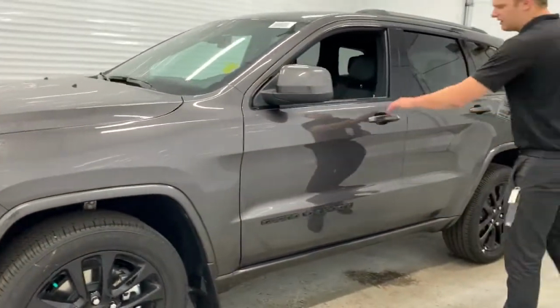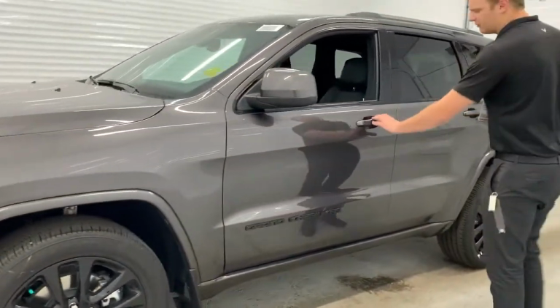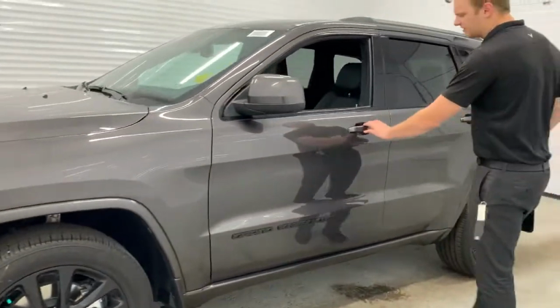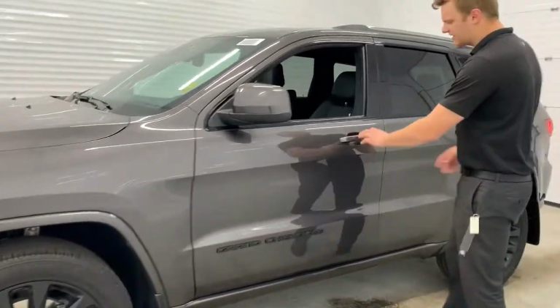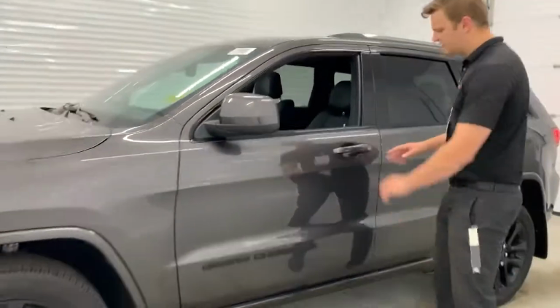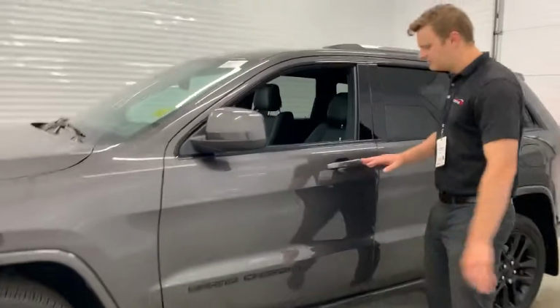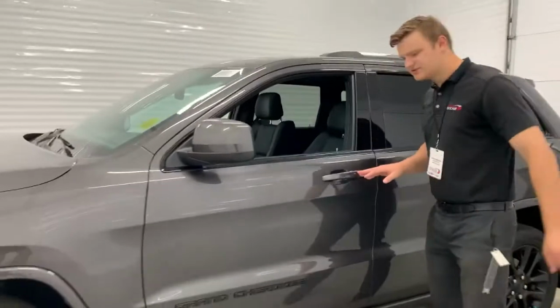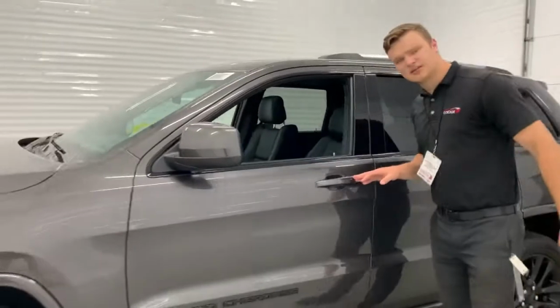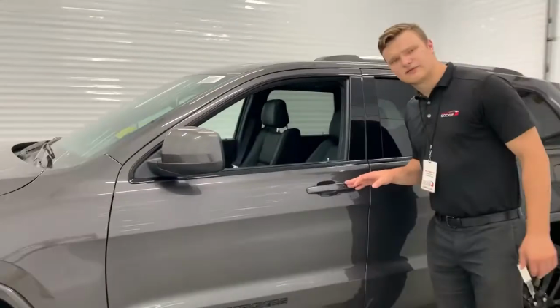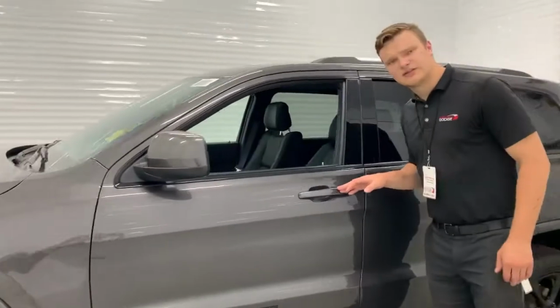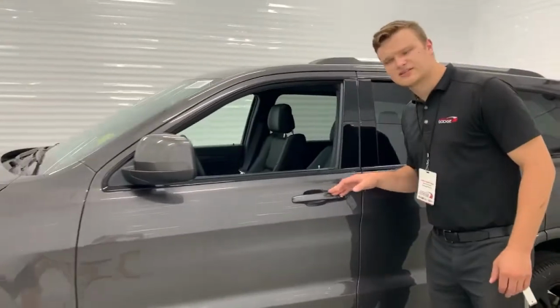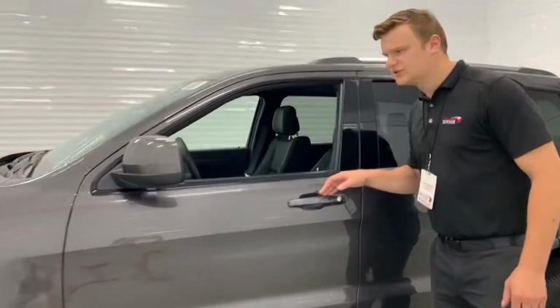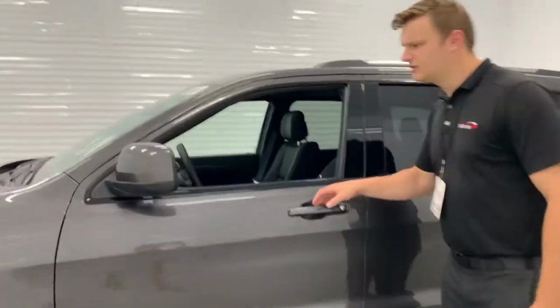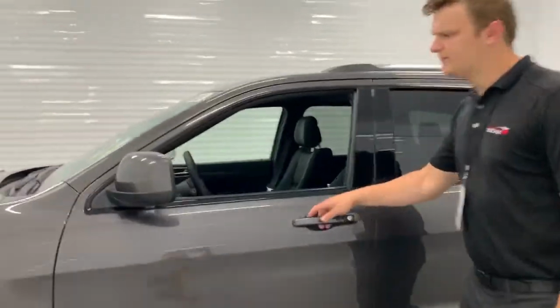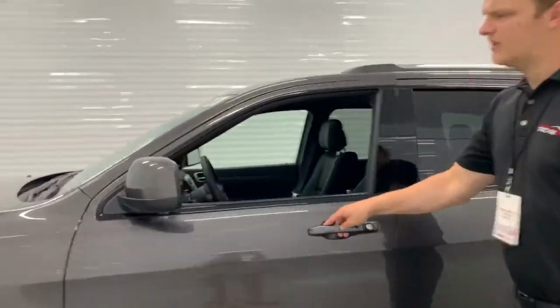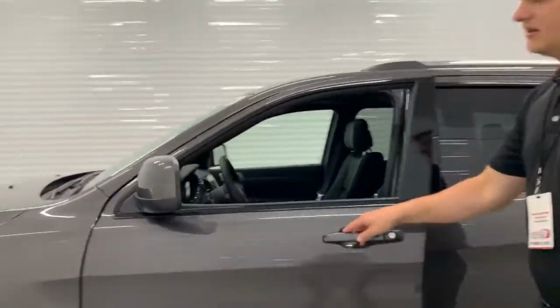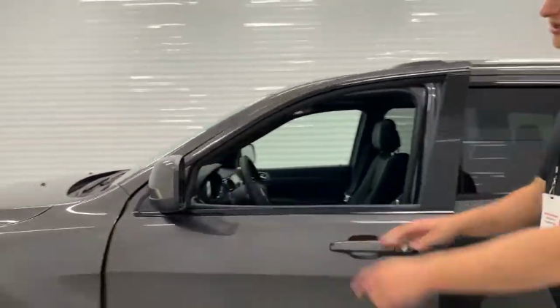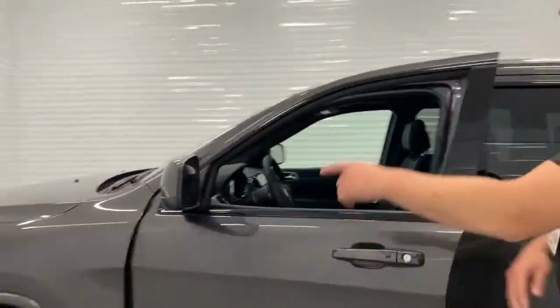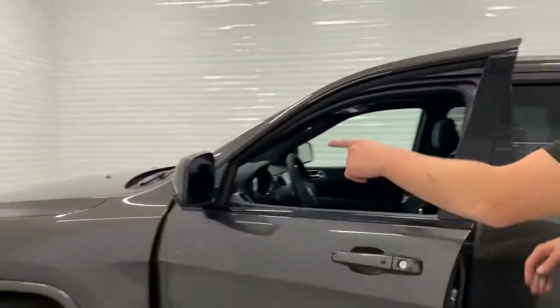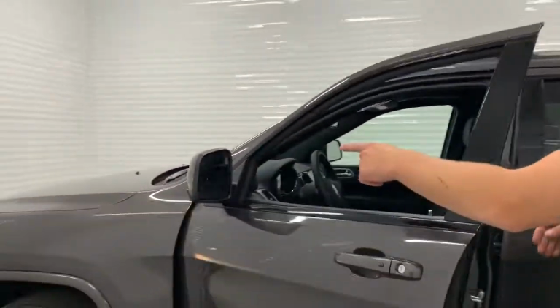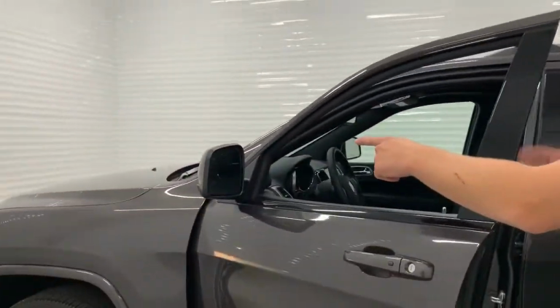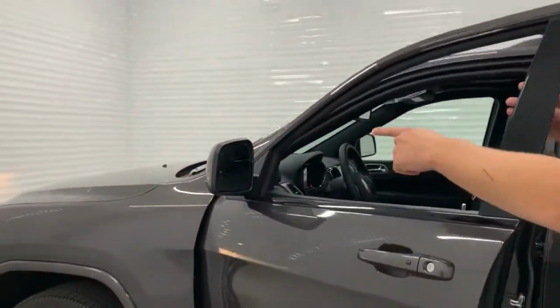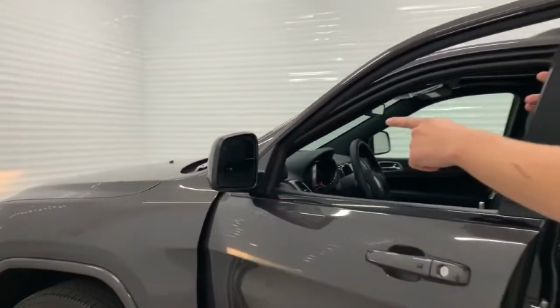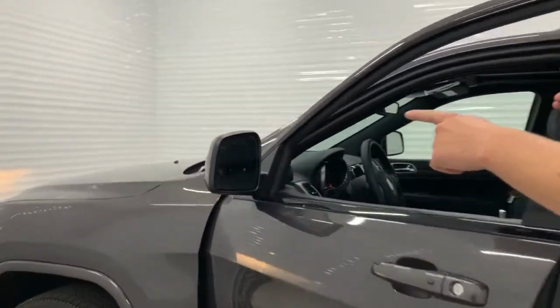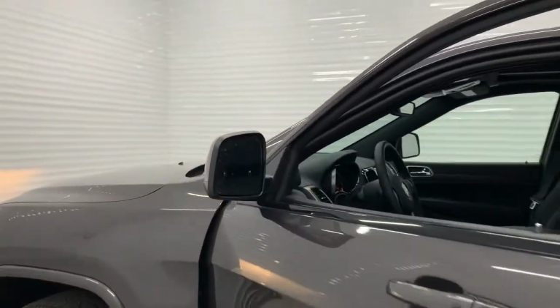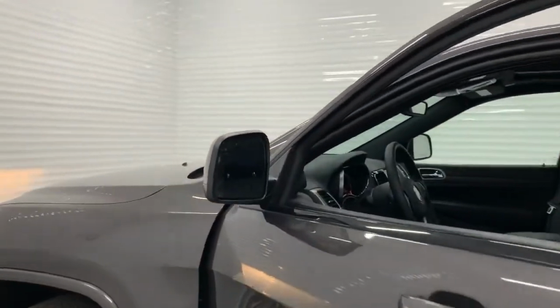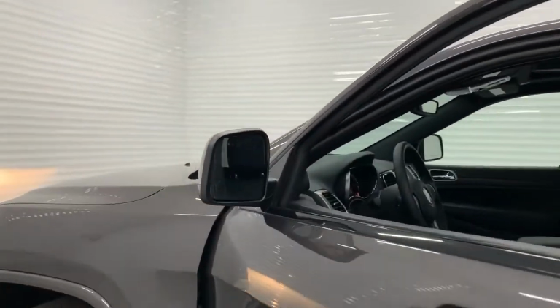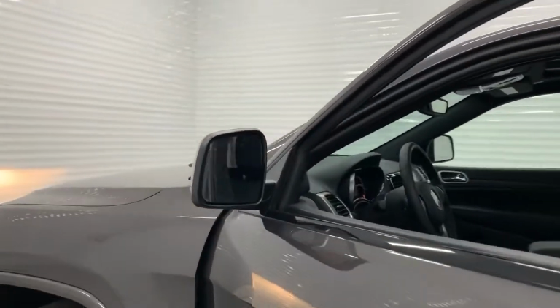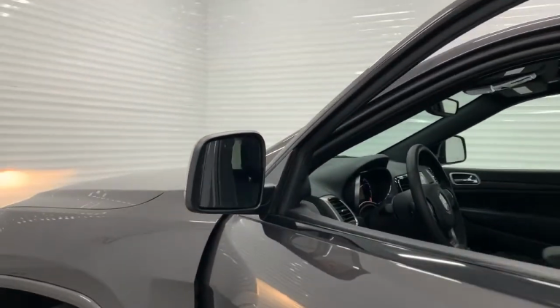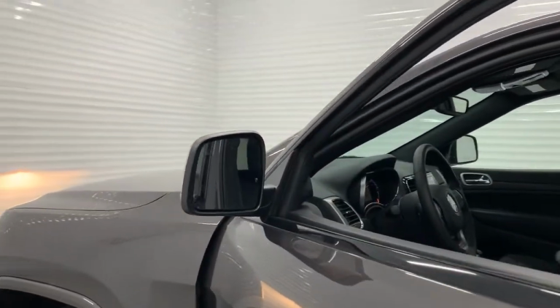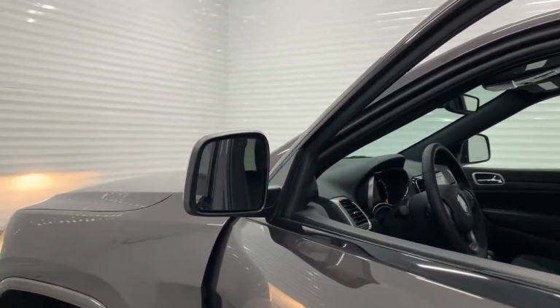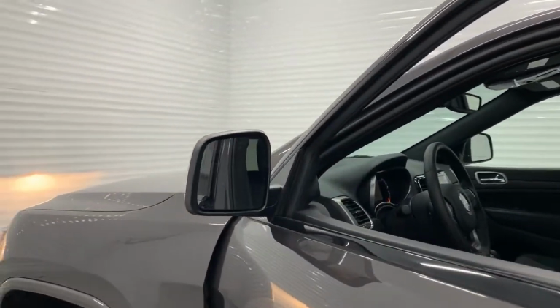On the side, you can also see the heated mirror there, and in that heated mirror you do have your blind spot detection as well.